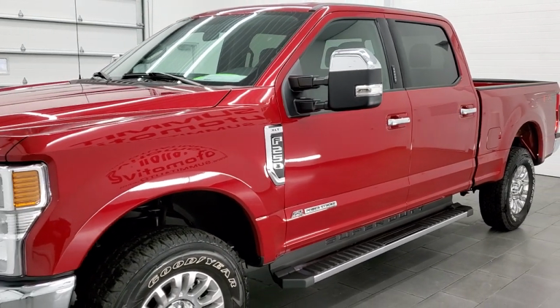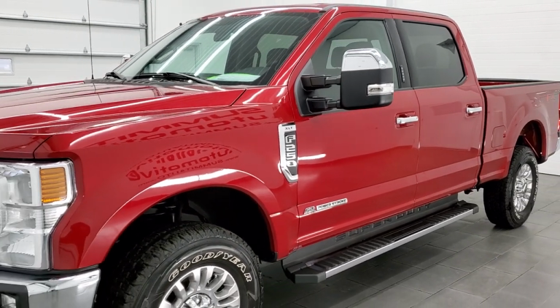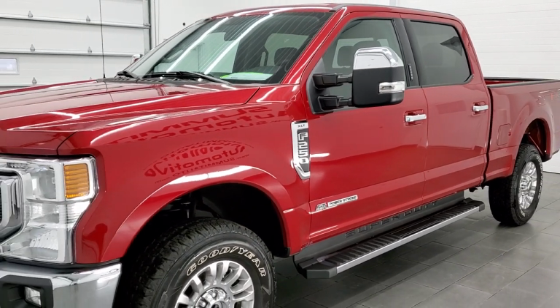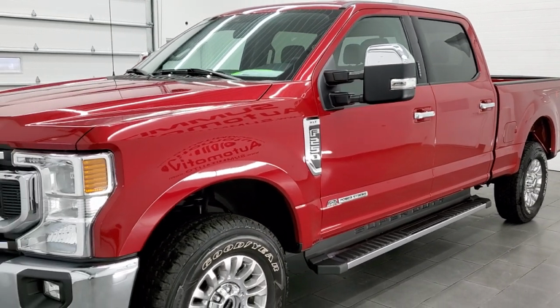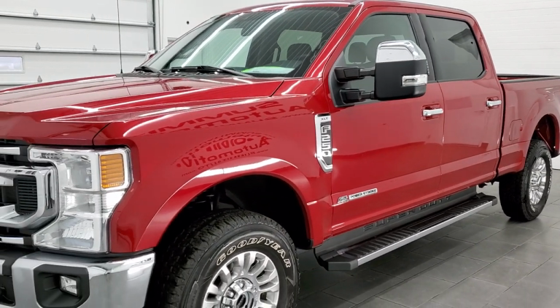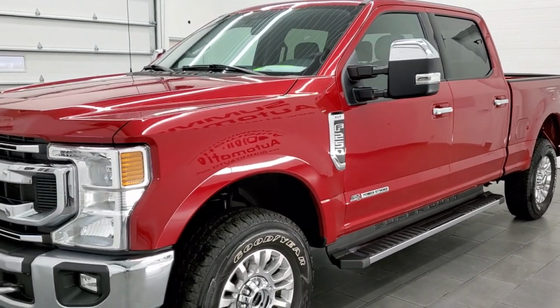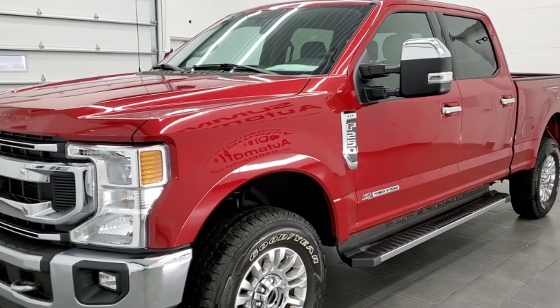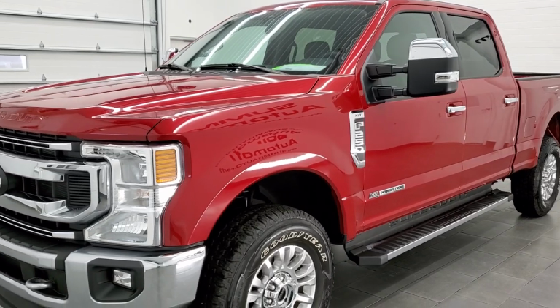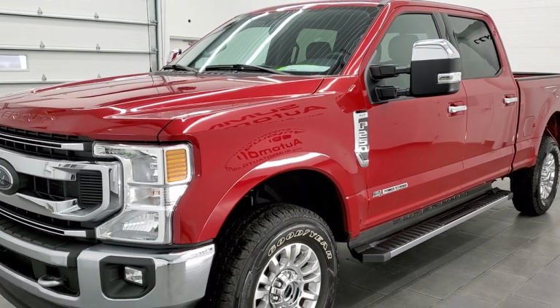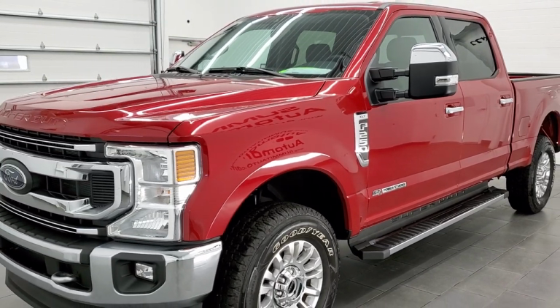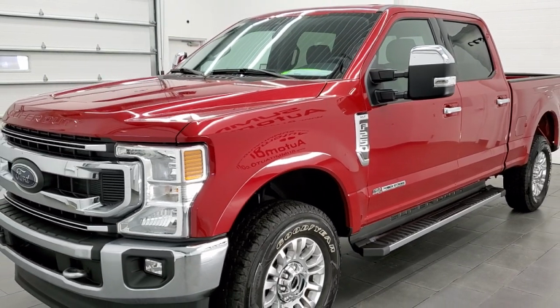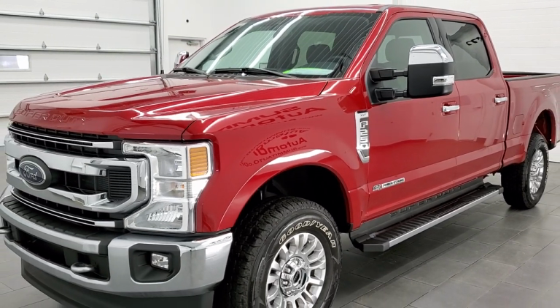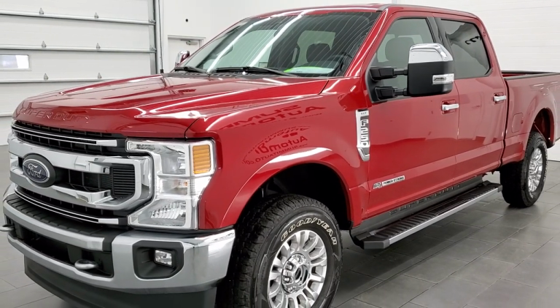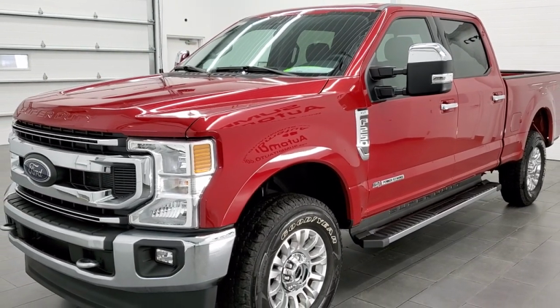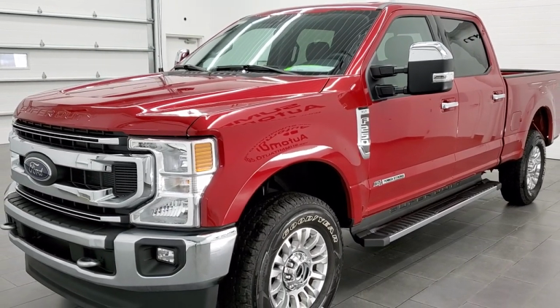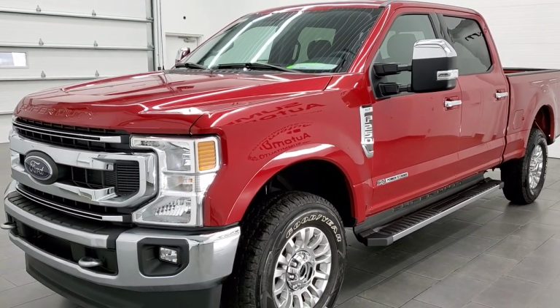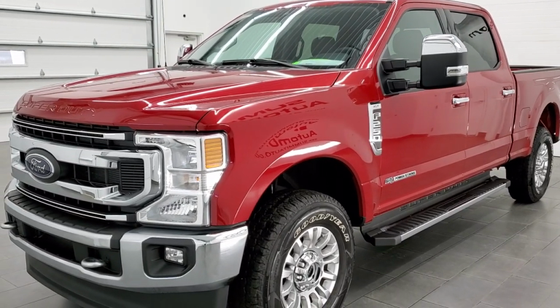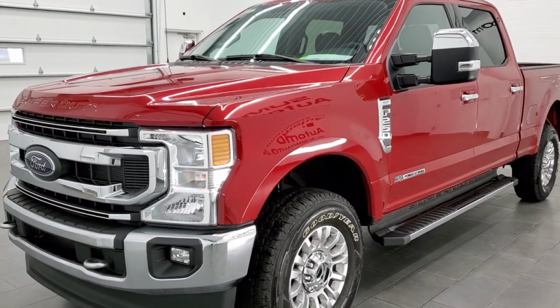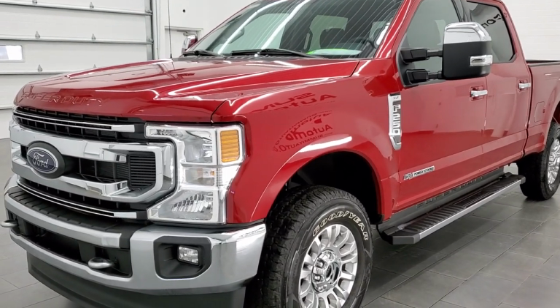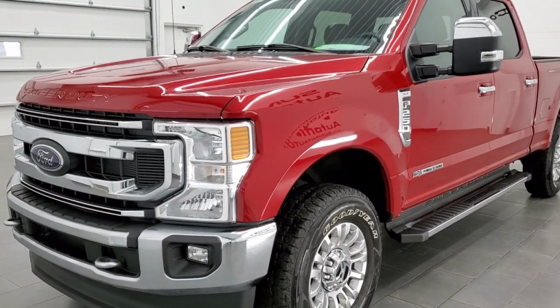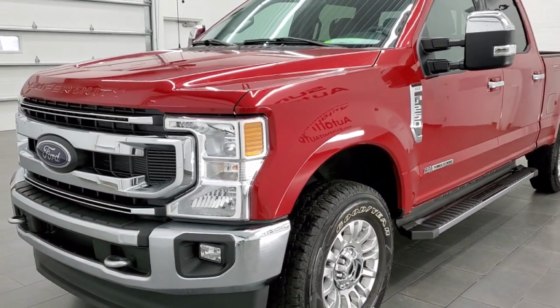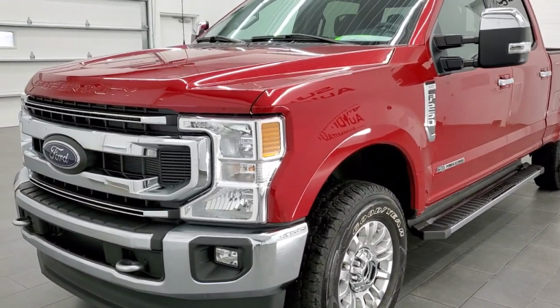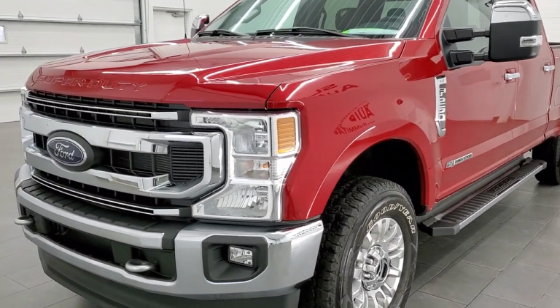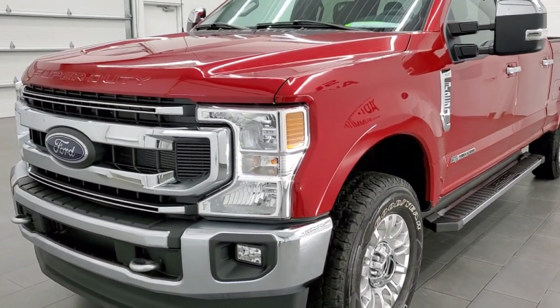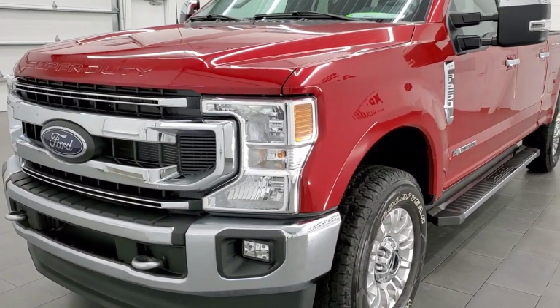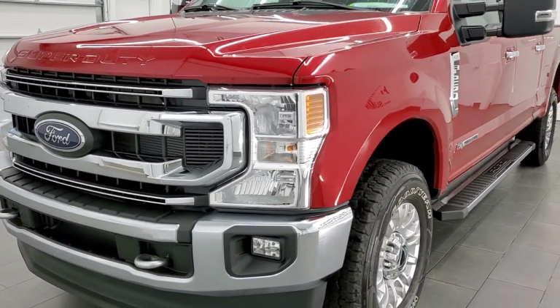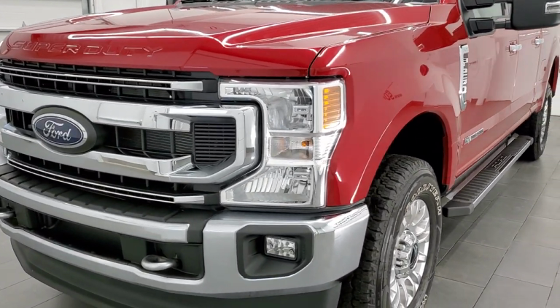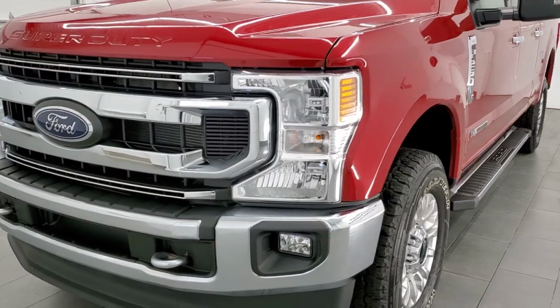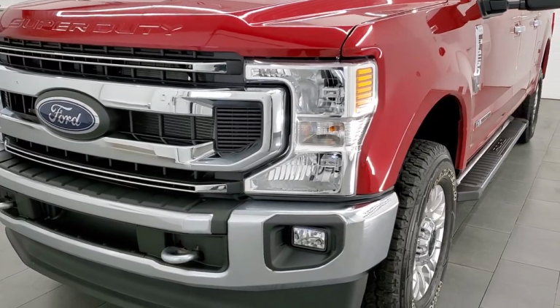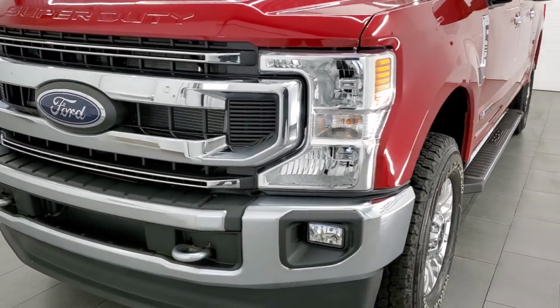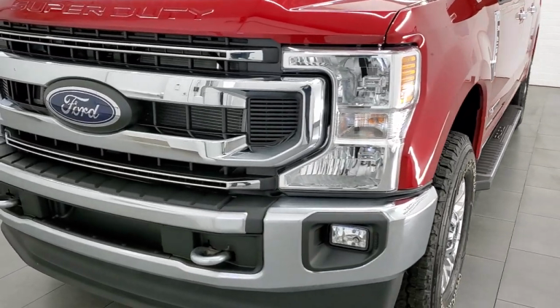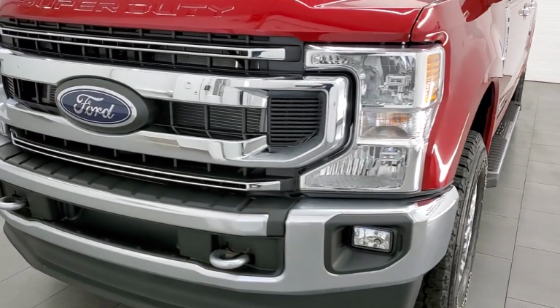It's been through our shop and has a fresh oil and filter change. All the fluids have been checked and topped off, and like I said, it's 100% ready to go.